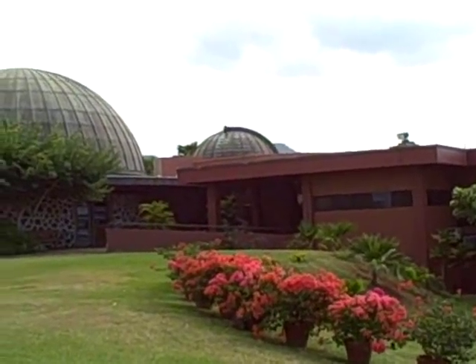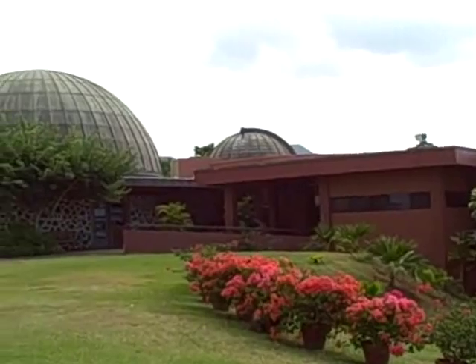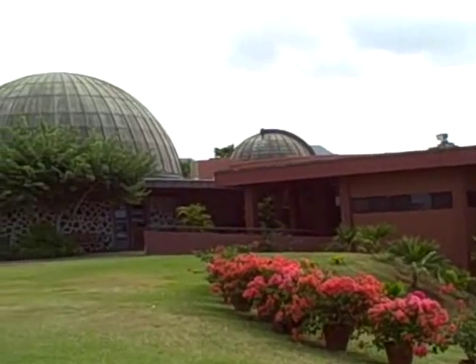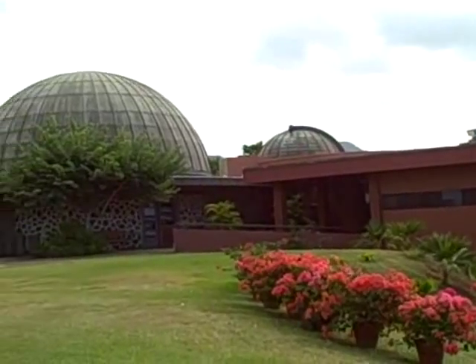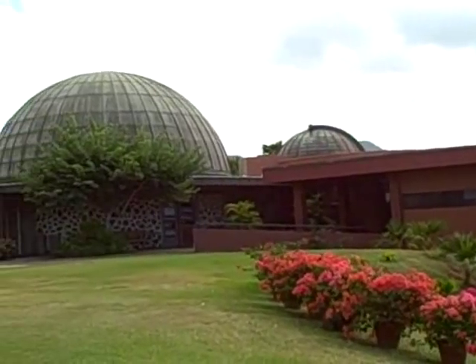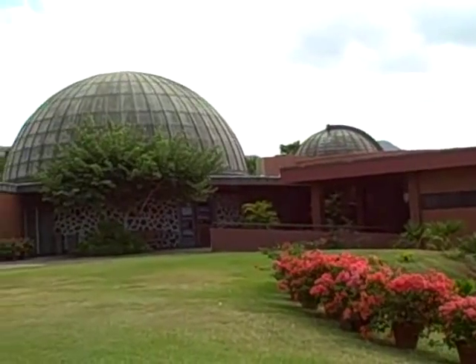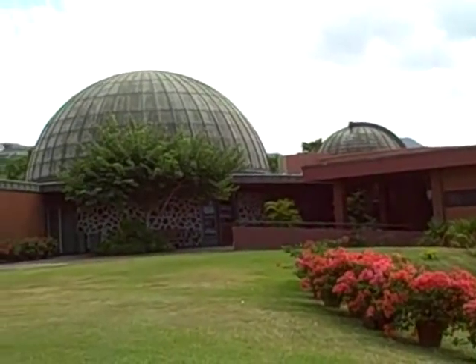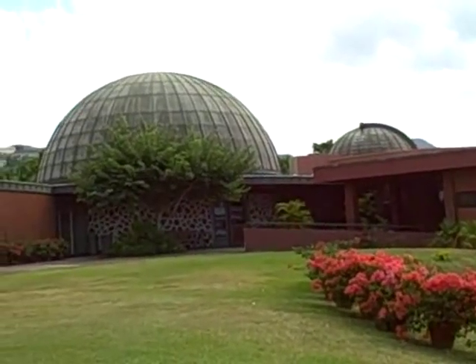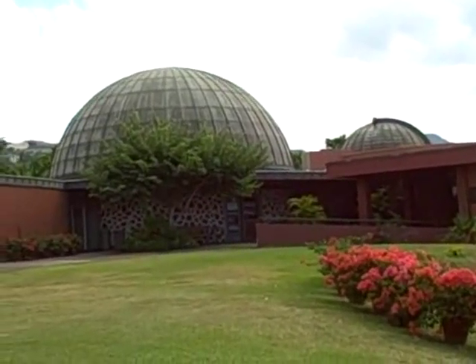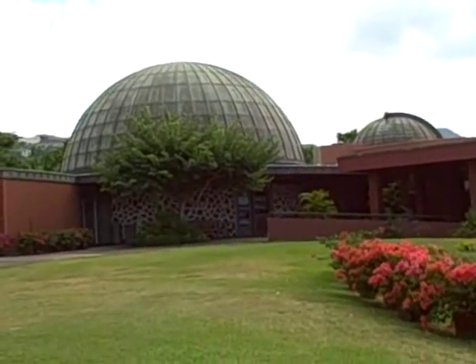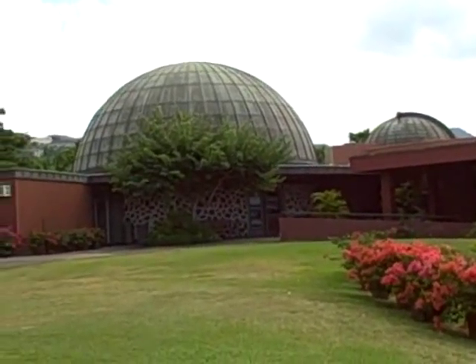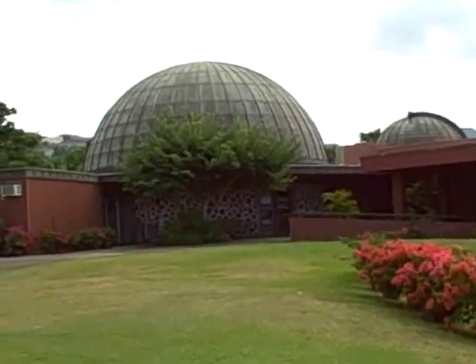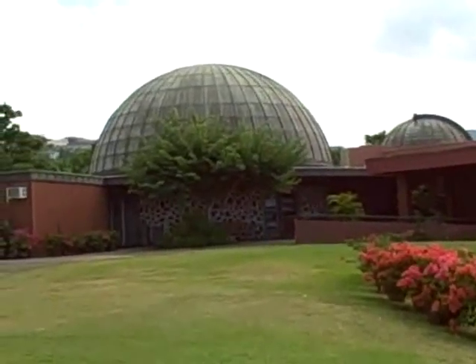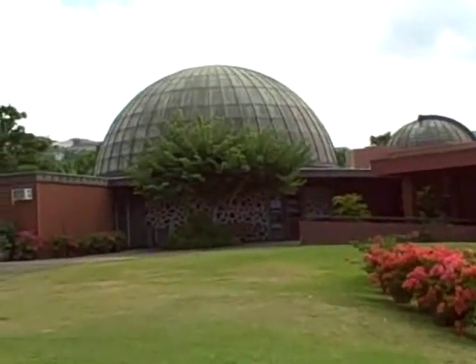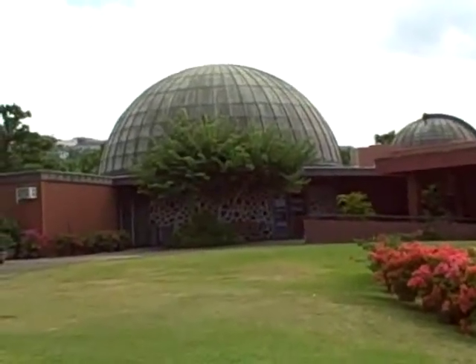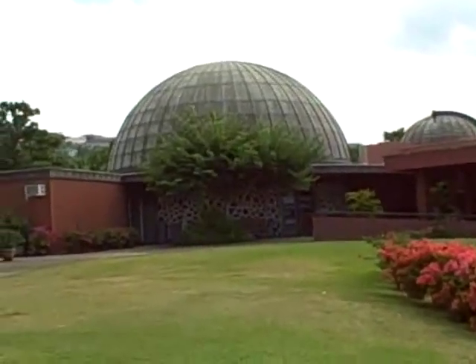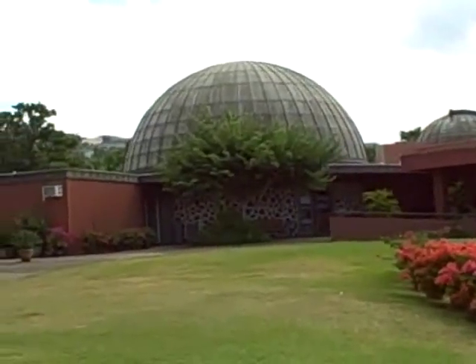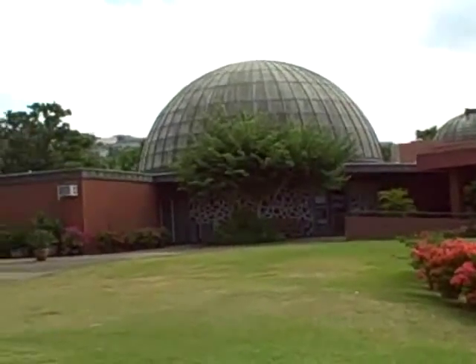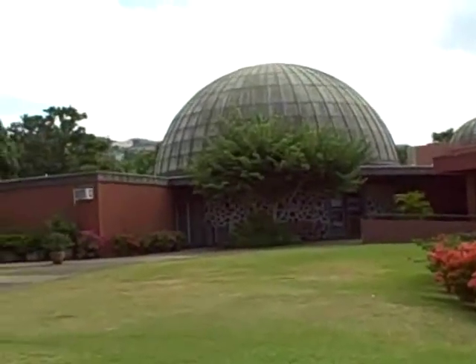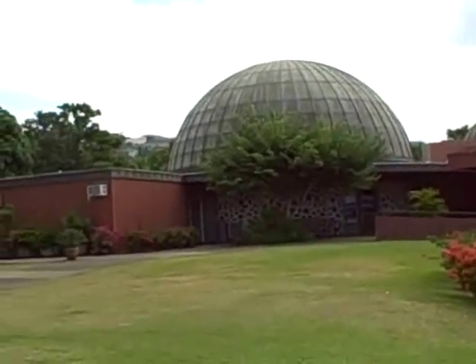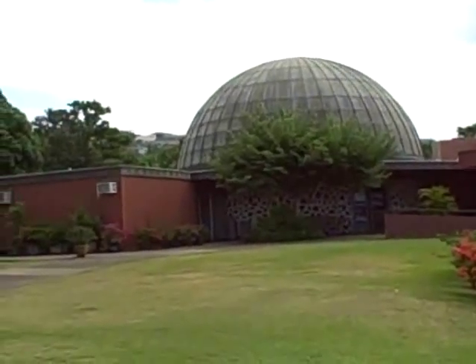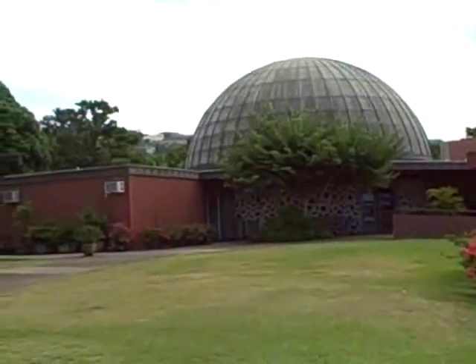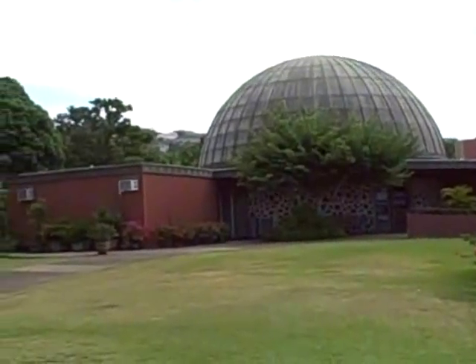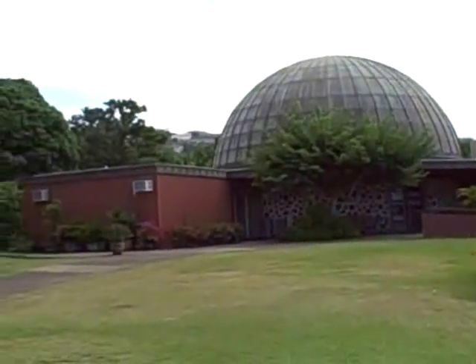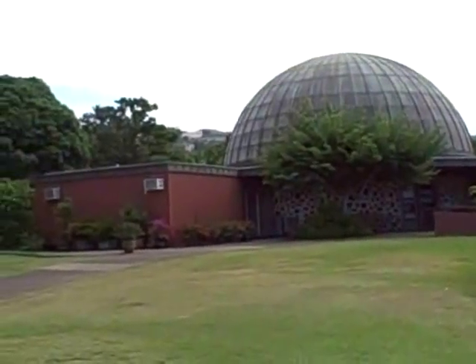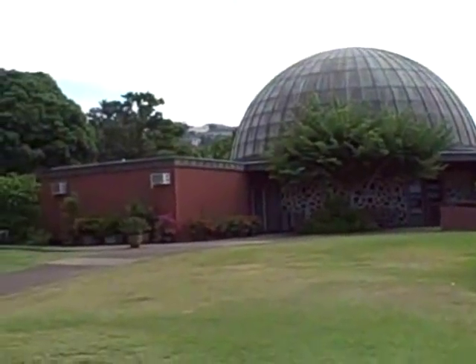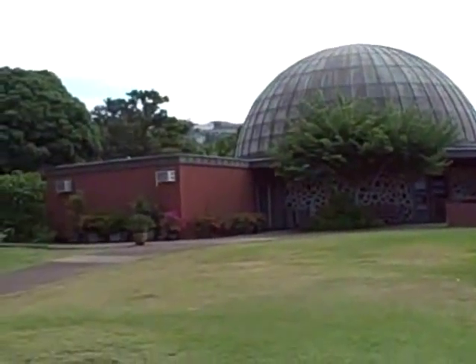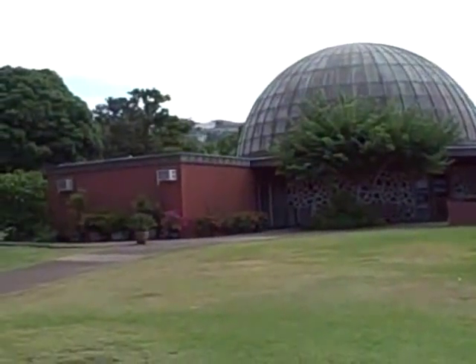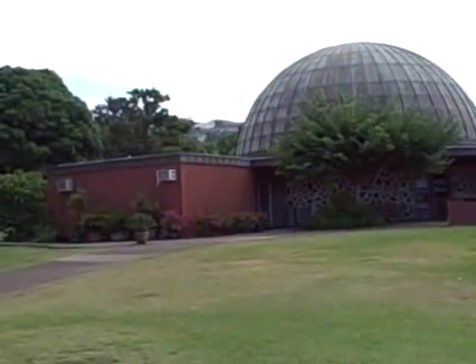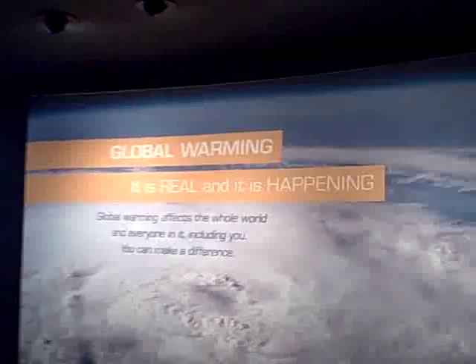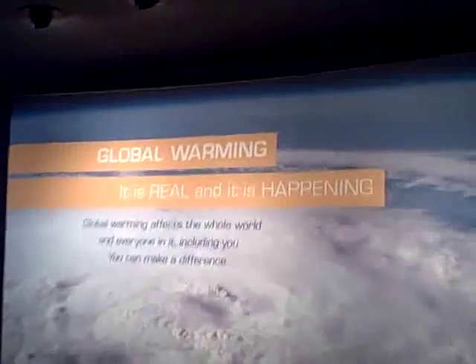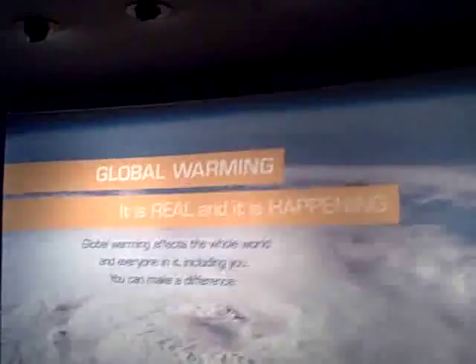The planetarium has an interesting exhibit on global warming and has shows scheduled throughout the day.